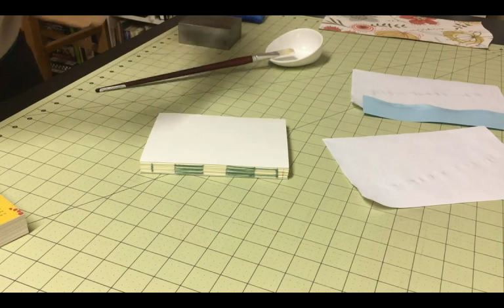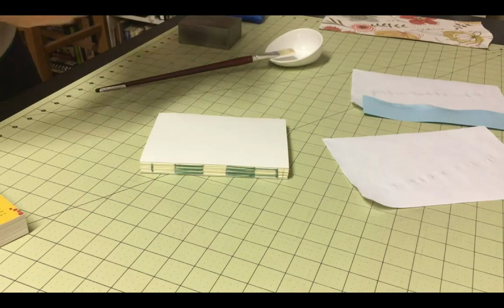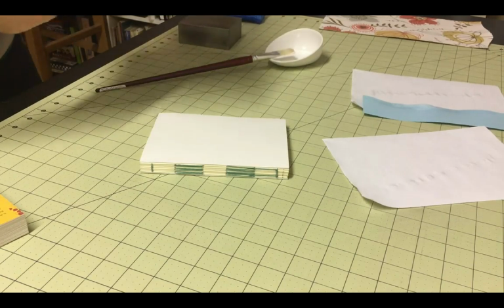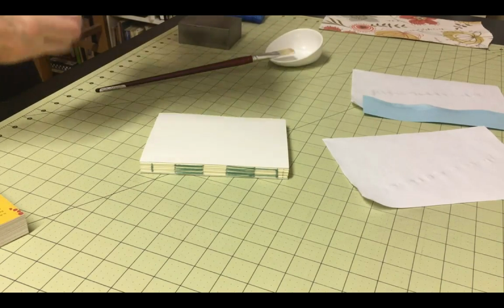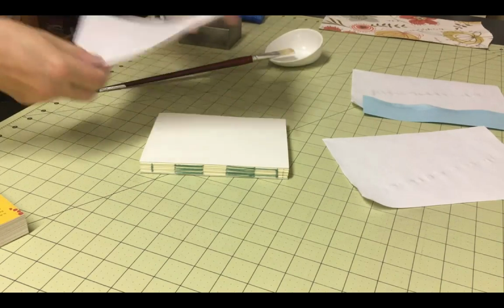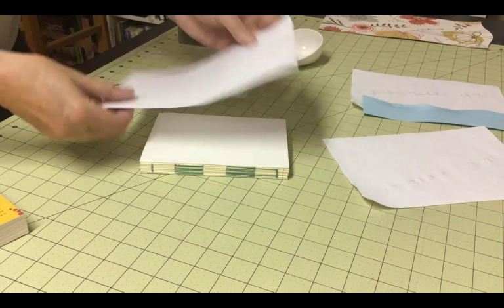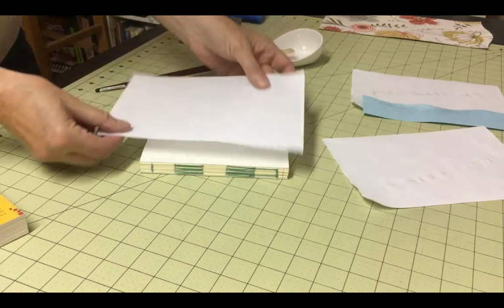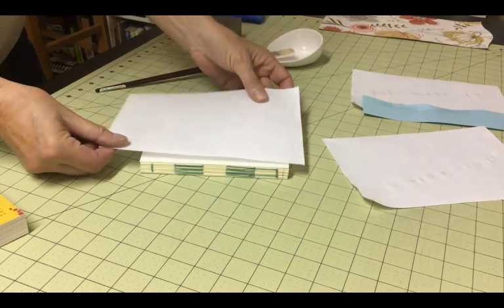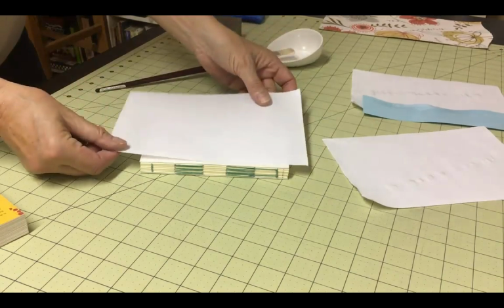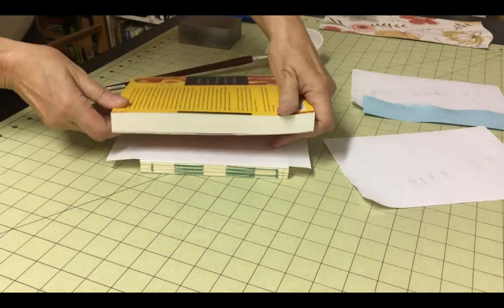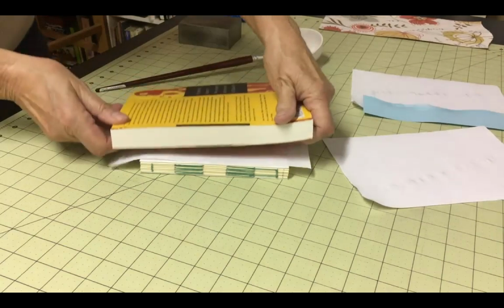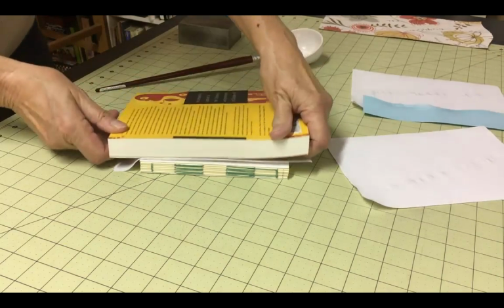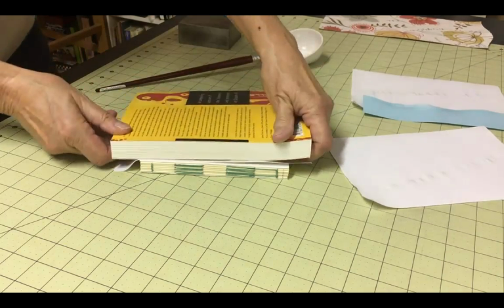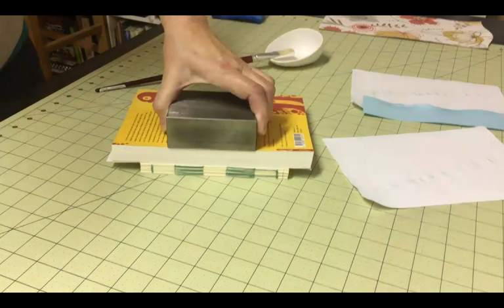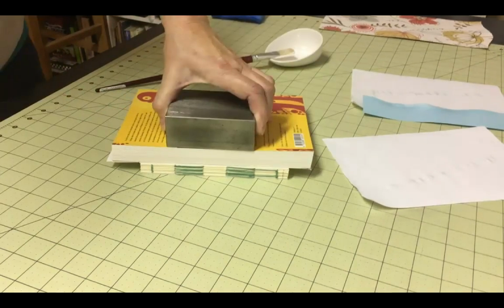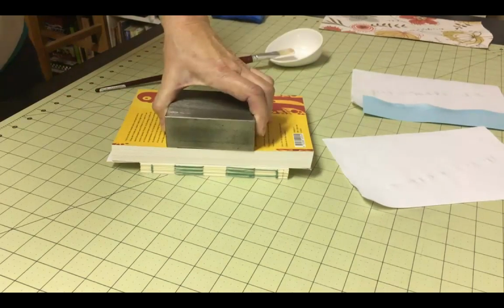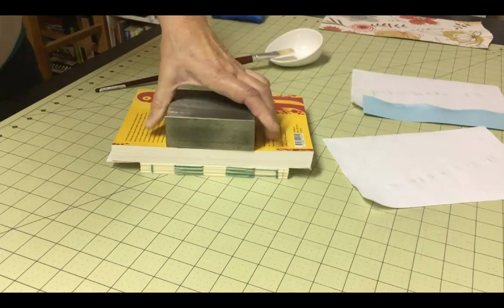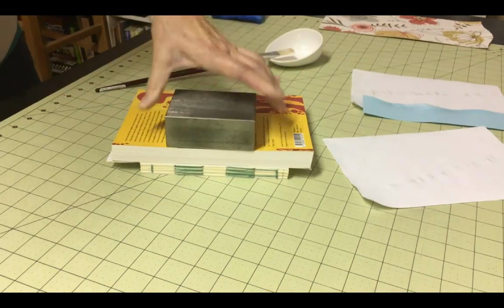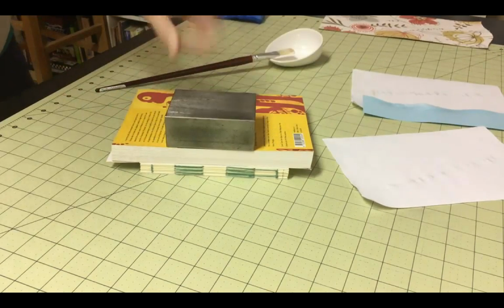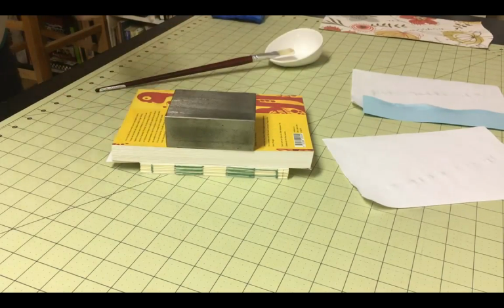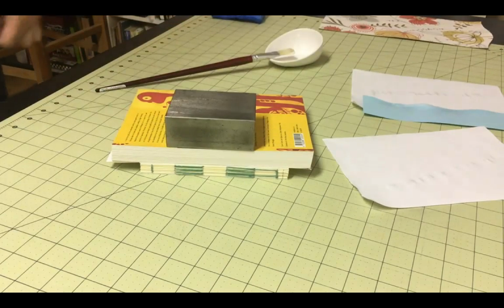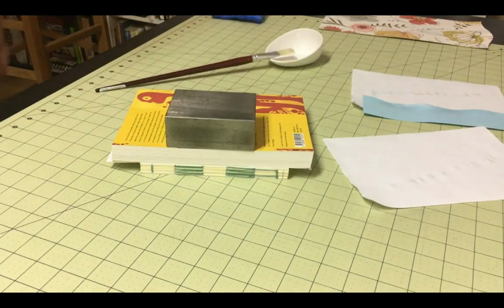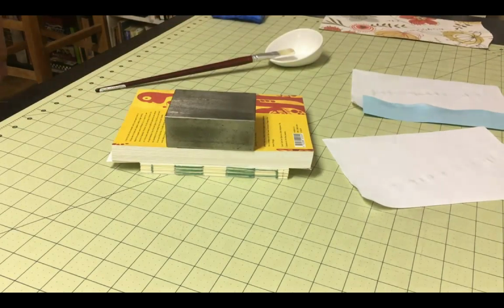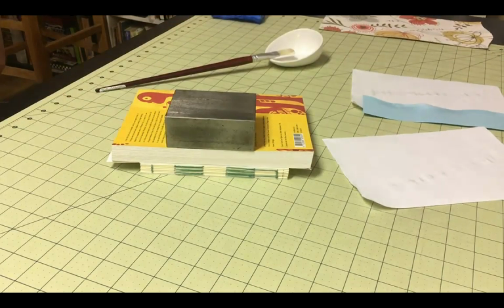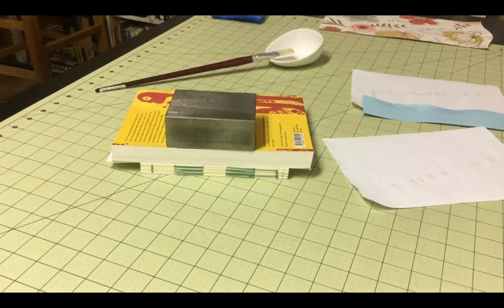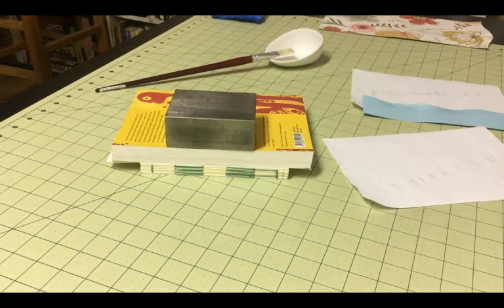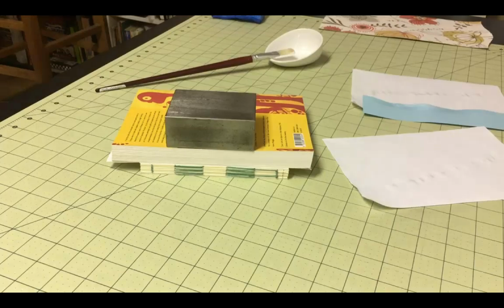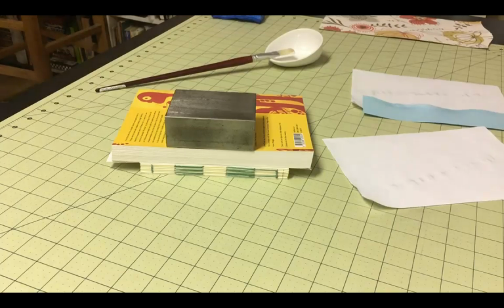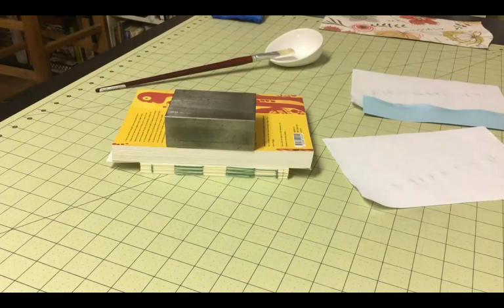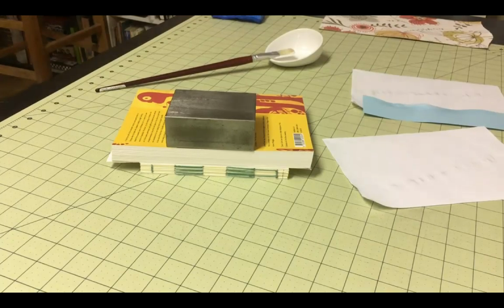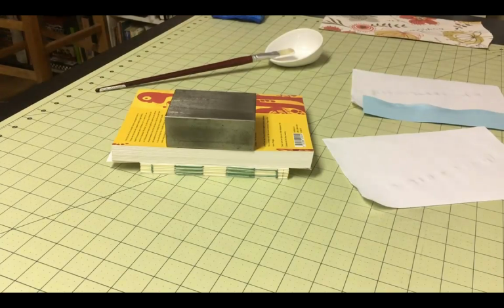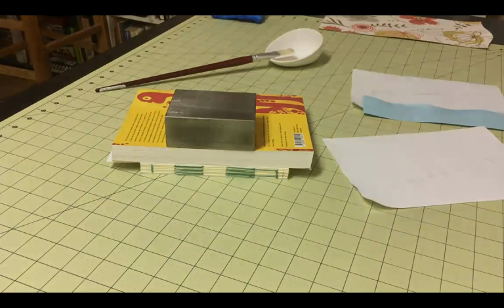Once you've glued both endpapers, put the text block under weight to allow it to dry as you prepare for the next steps.